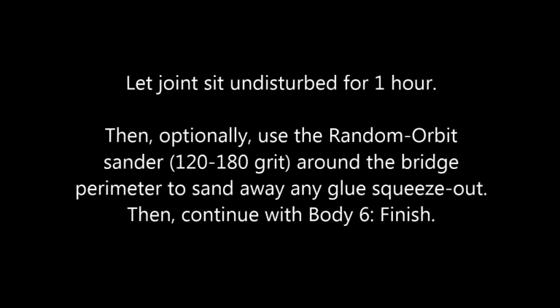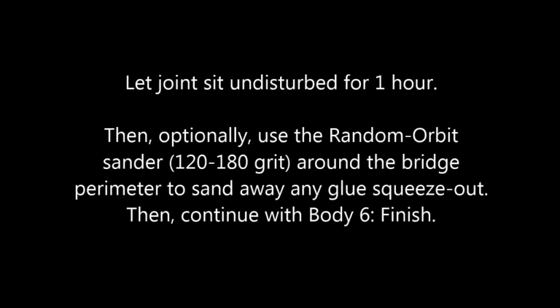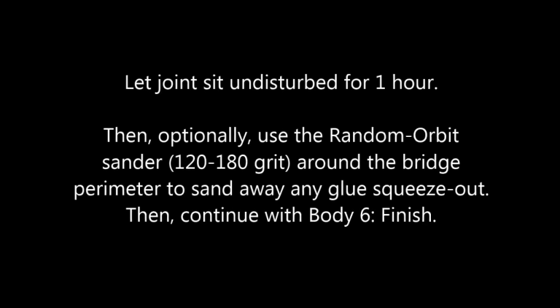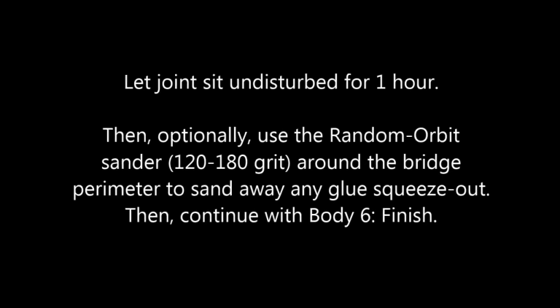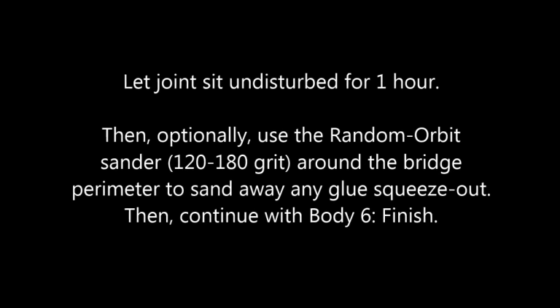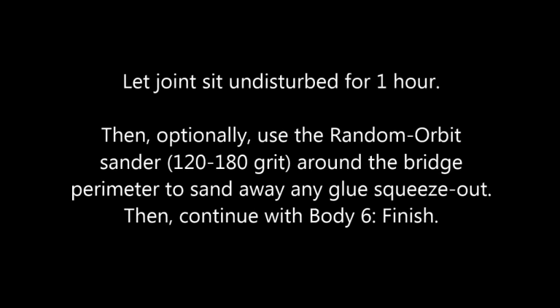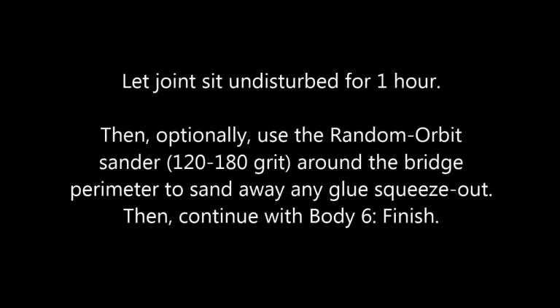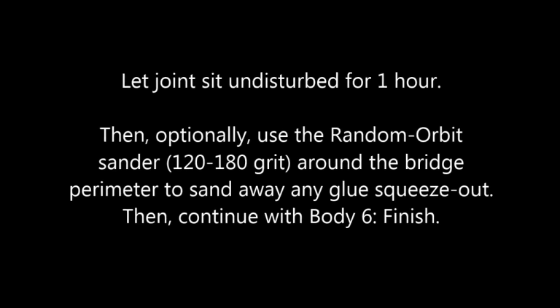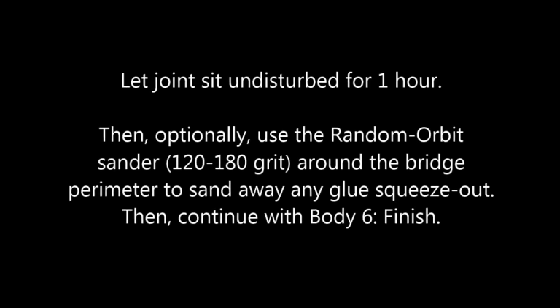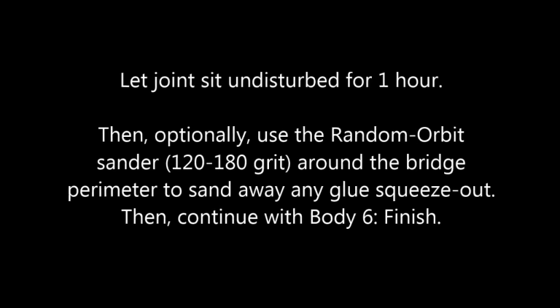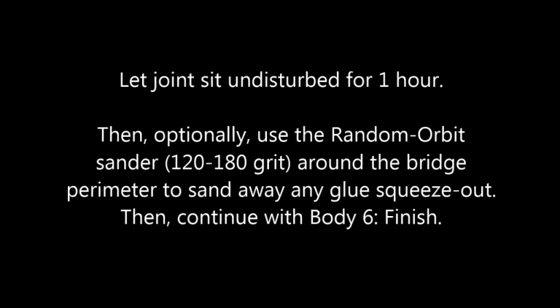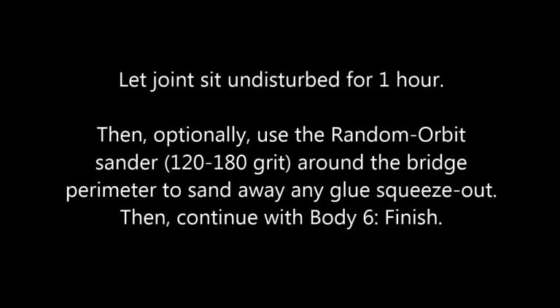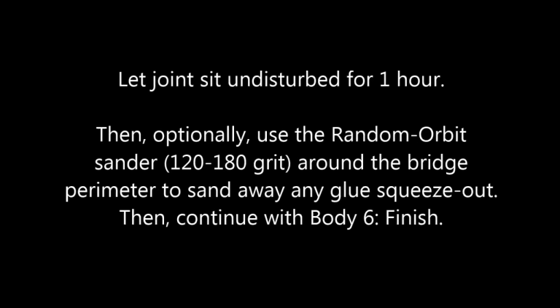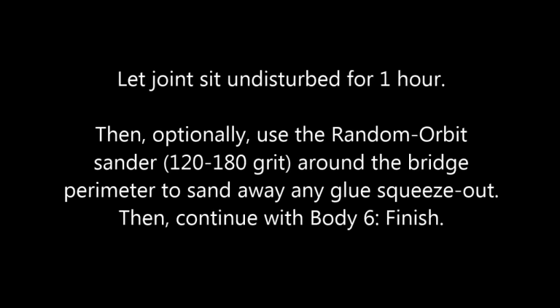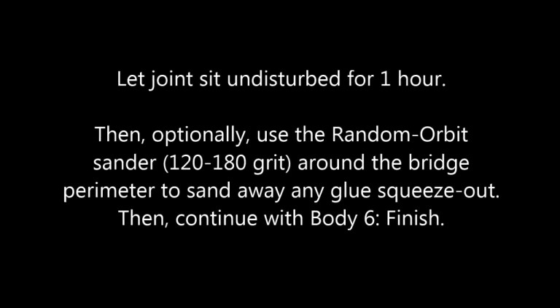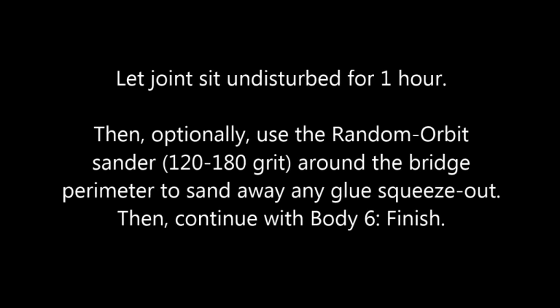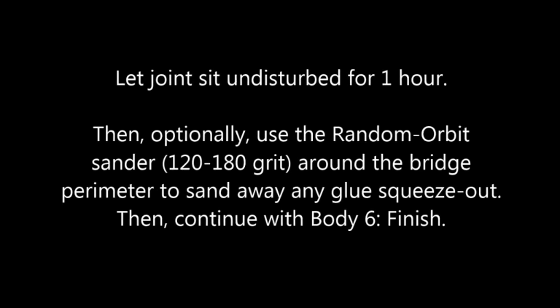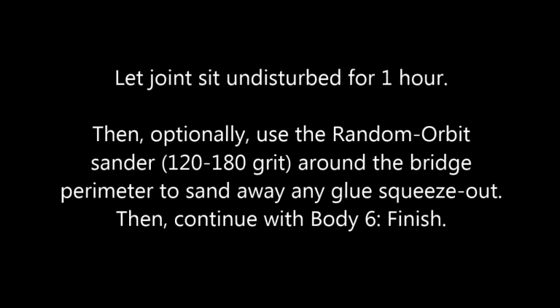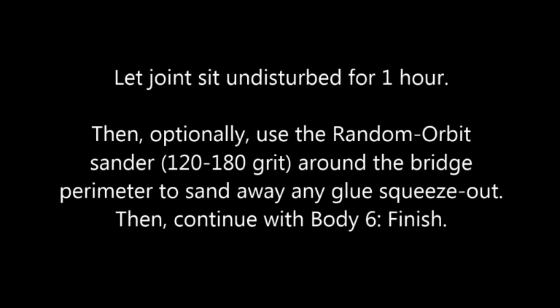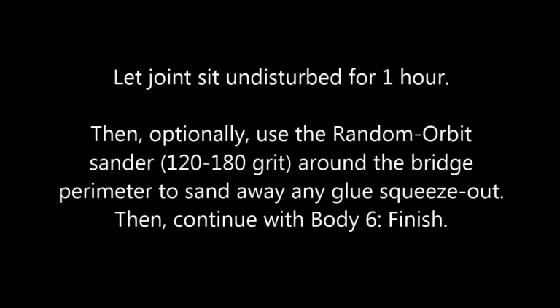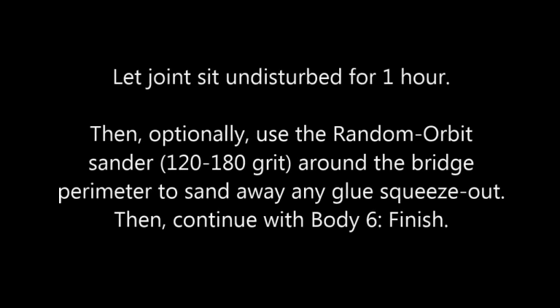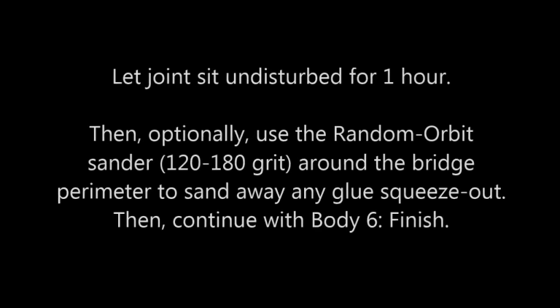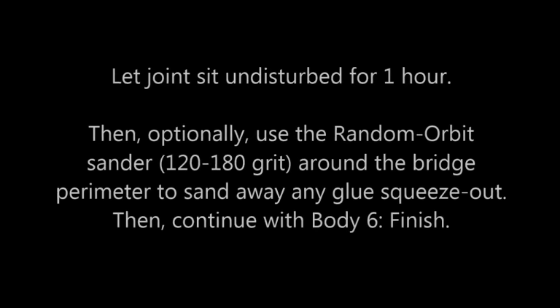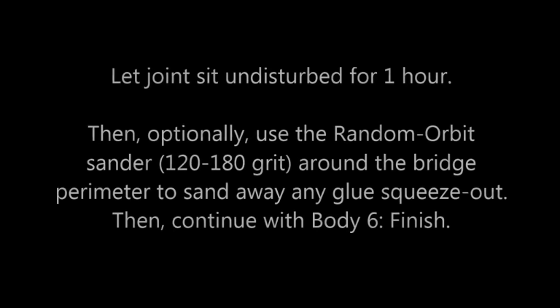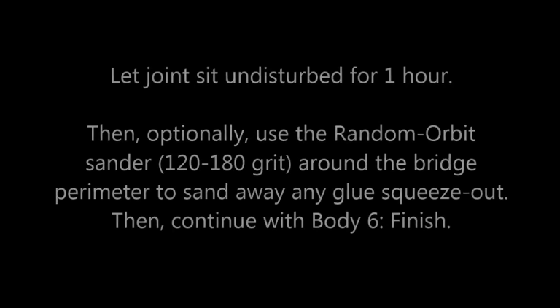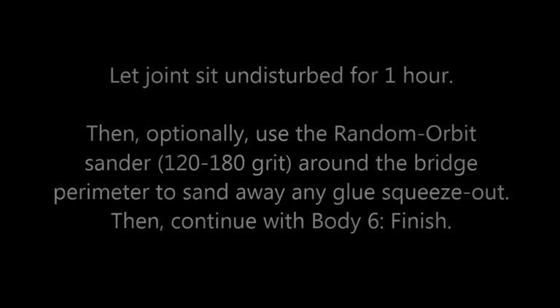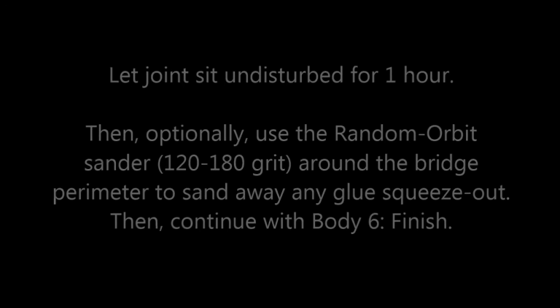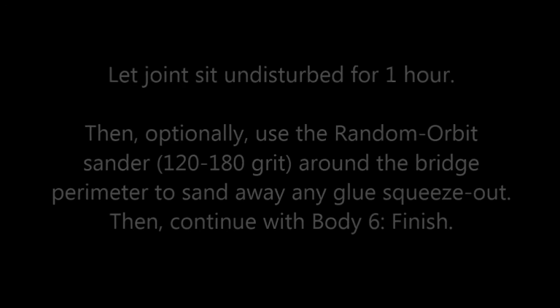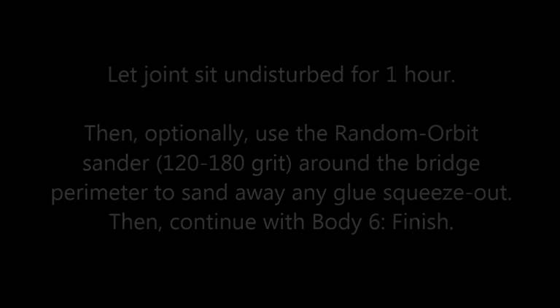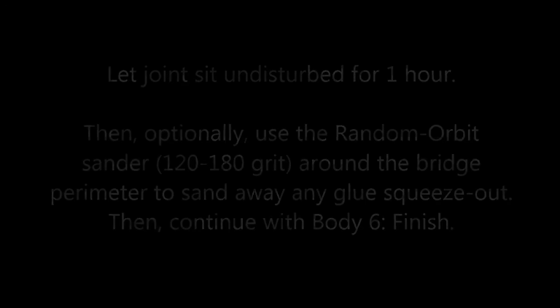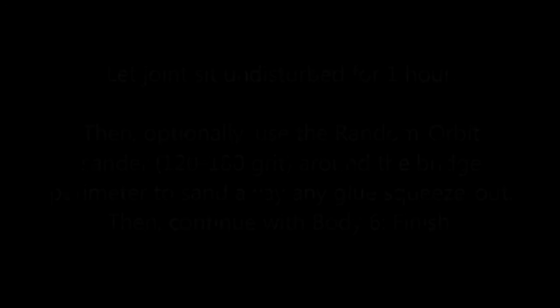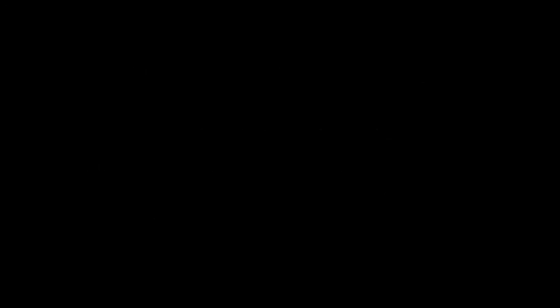You can clean up the glue squeeze-out using a random orbit sander around the perimeter, and clean up the center as well.